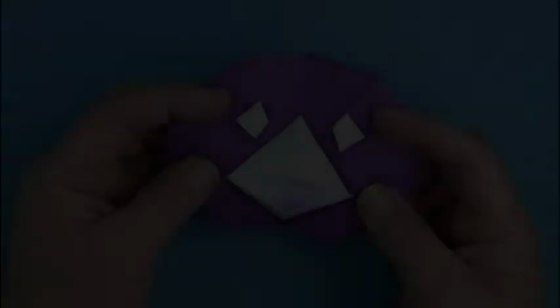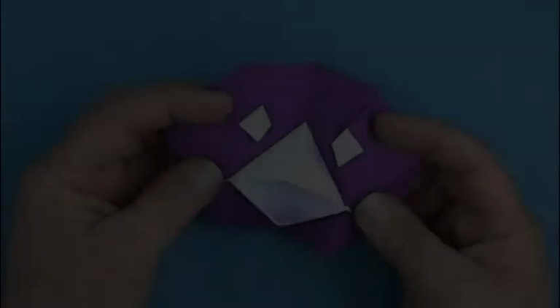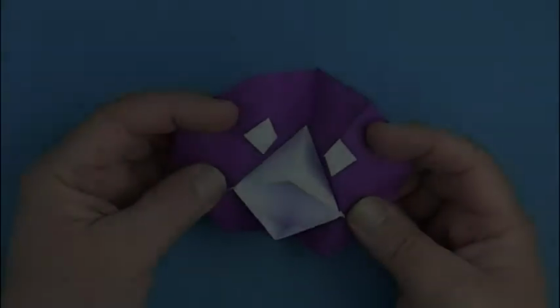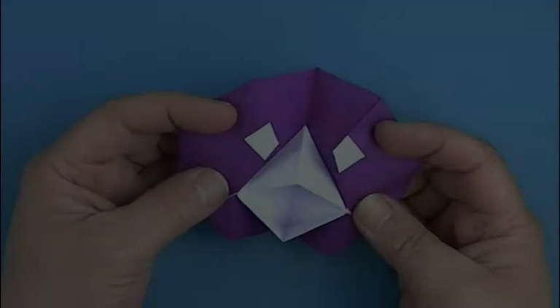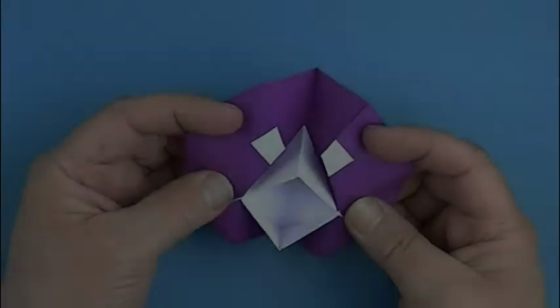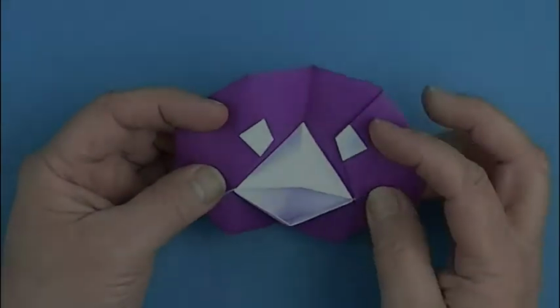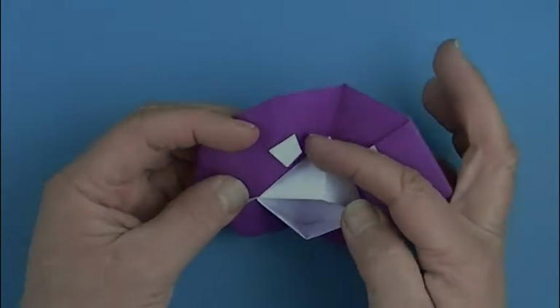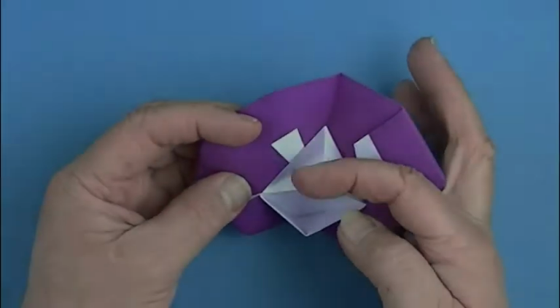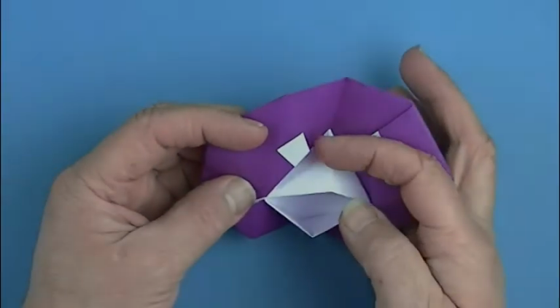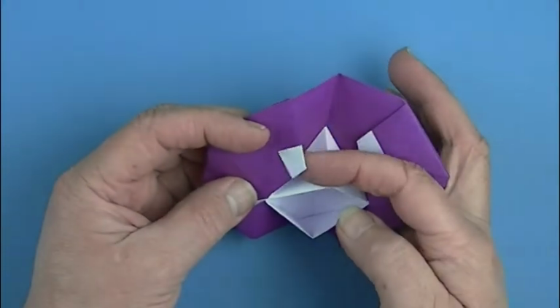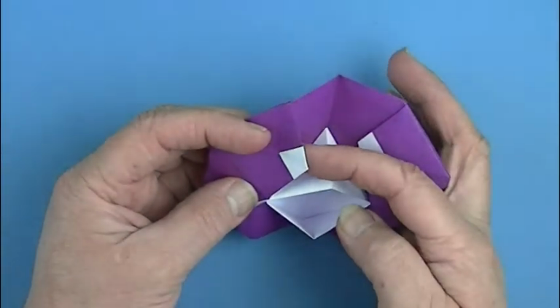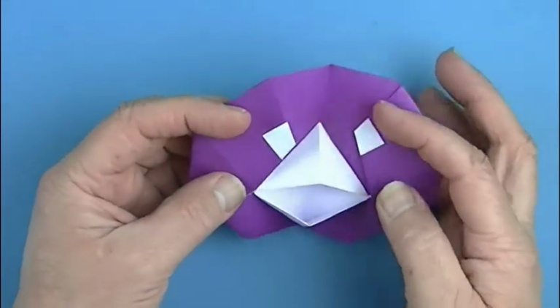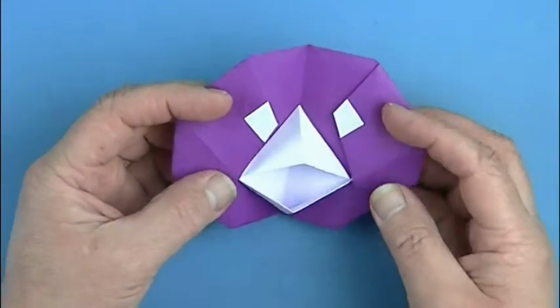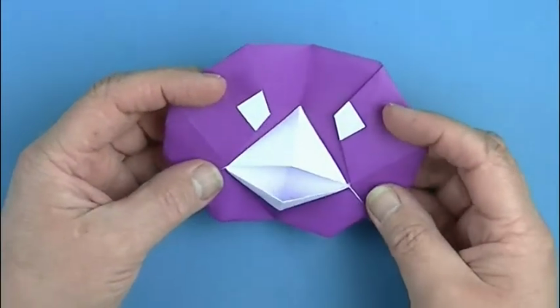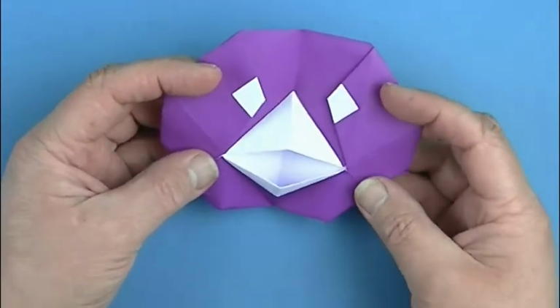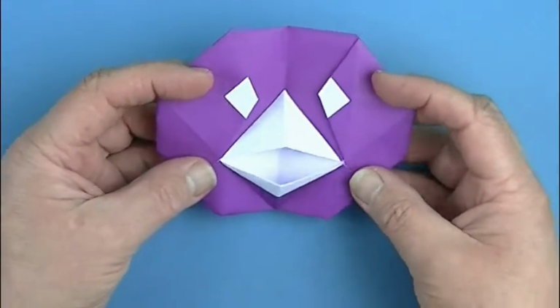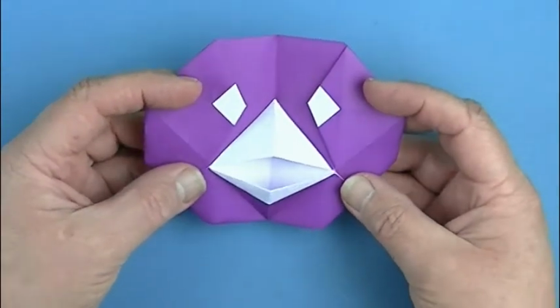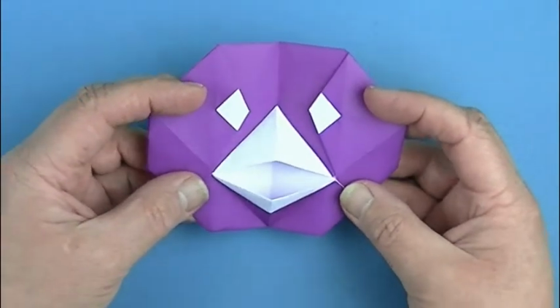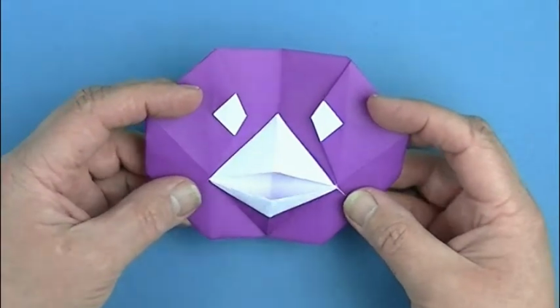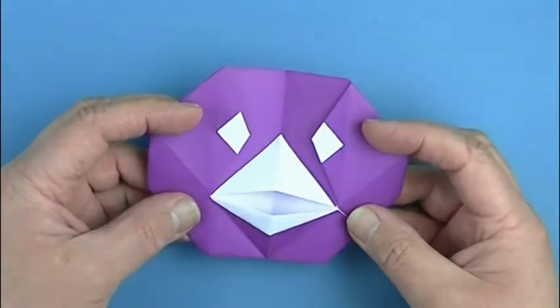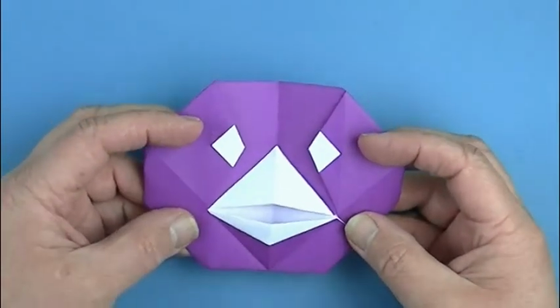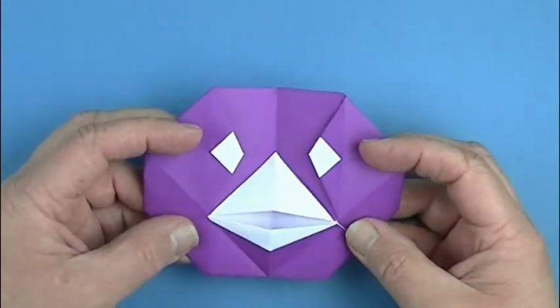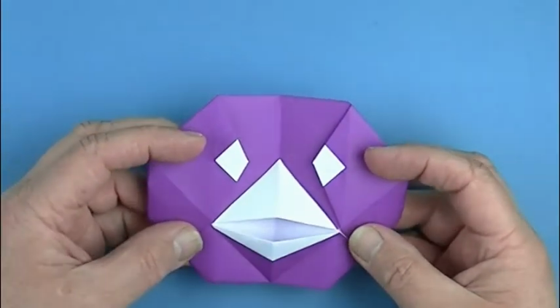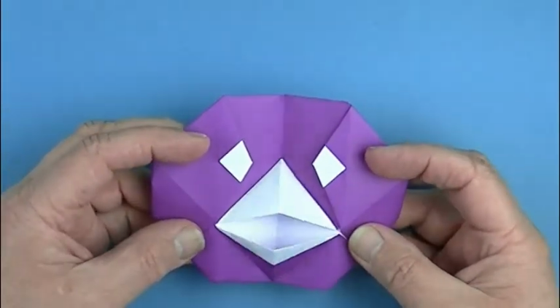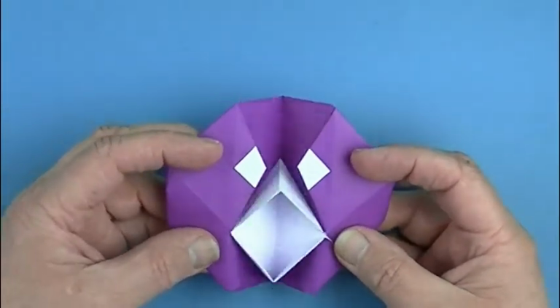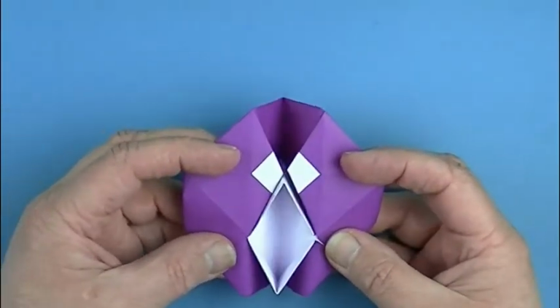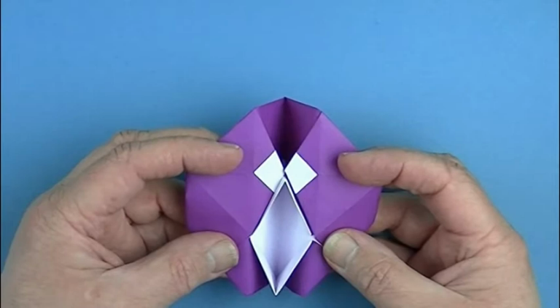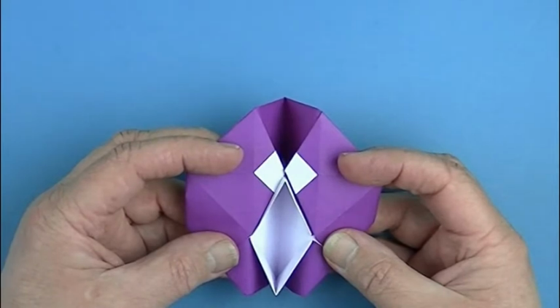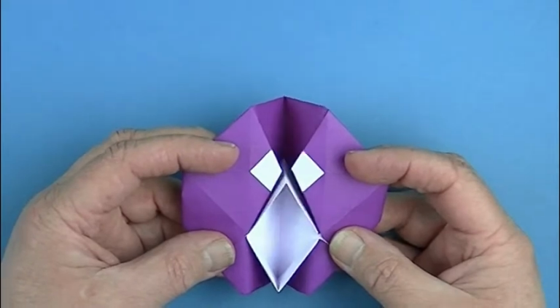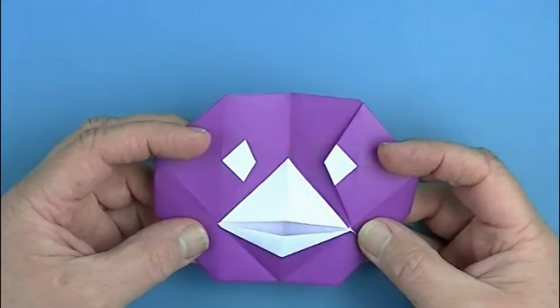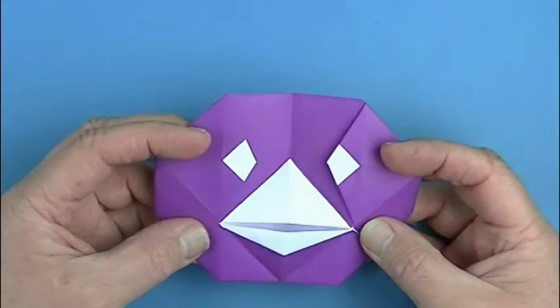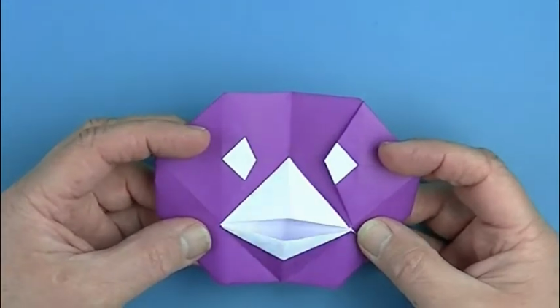The eyes are kind of on their own little flap there, which is nice, so as we push the paper together, the eyes come together.